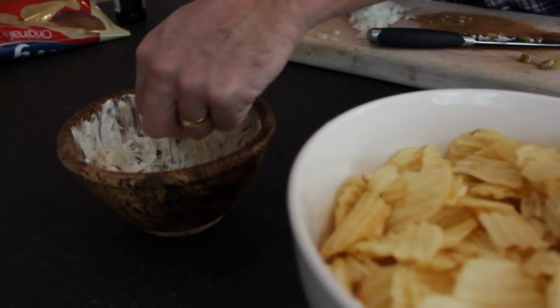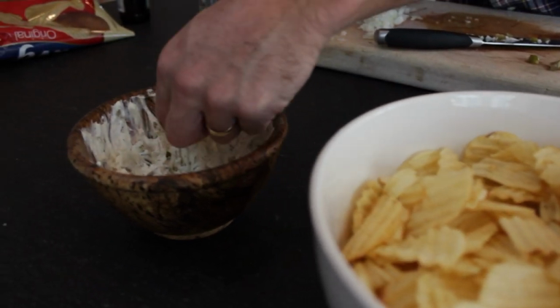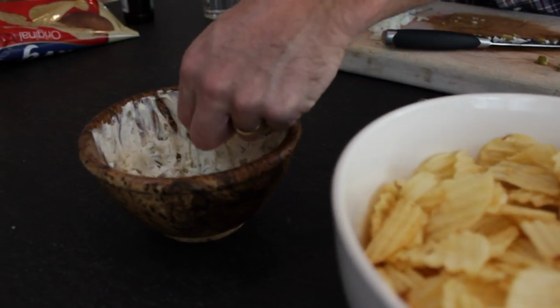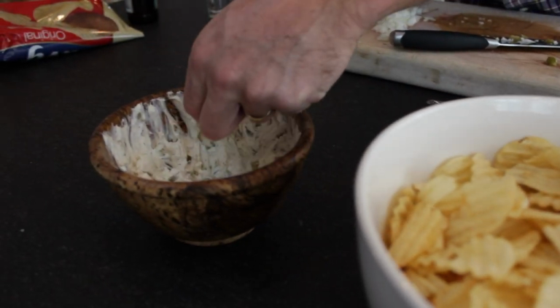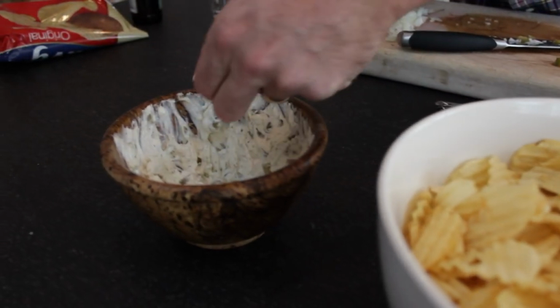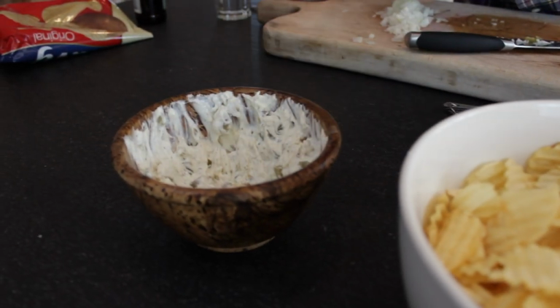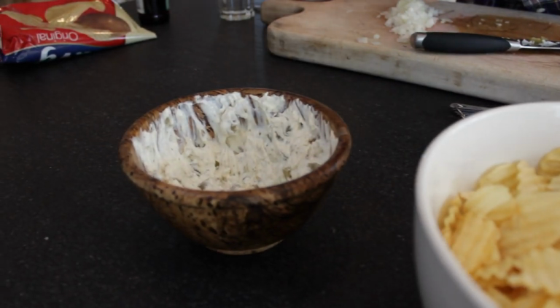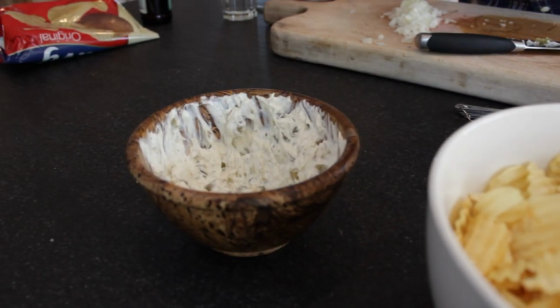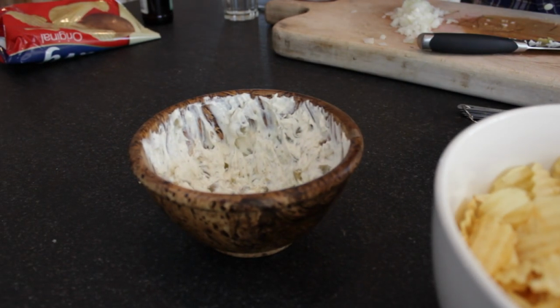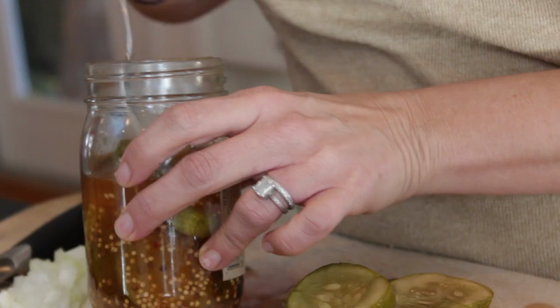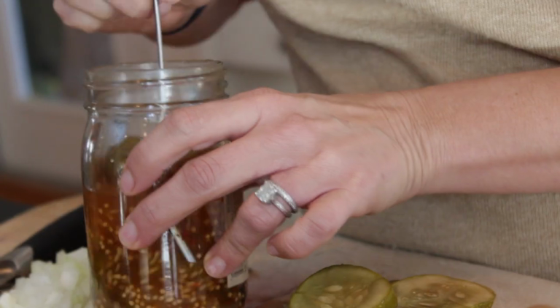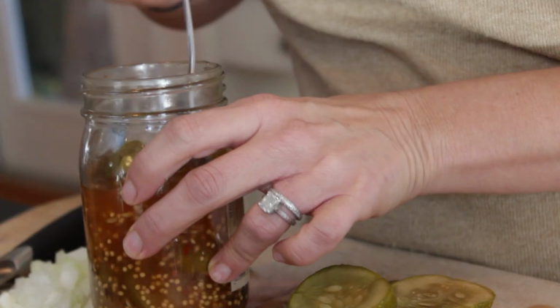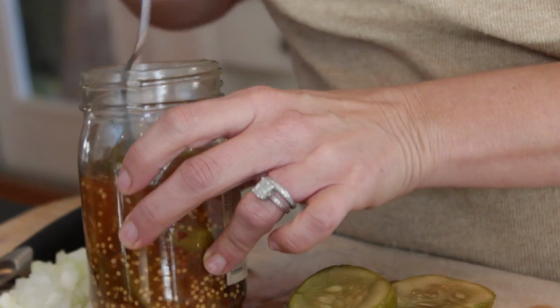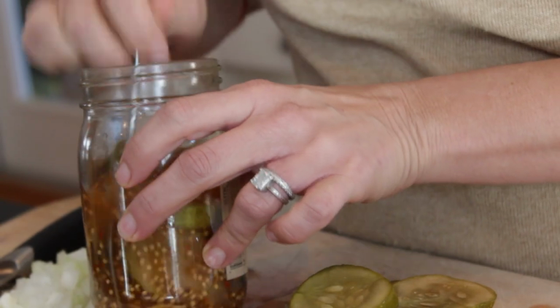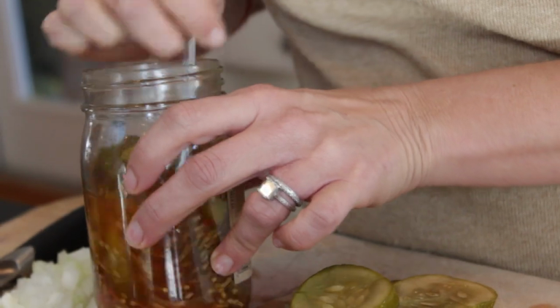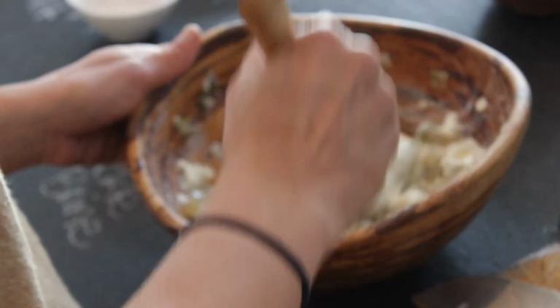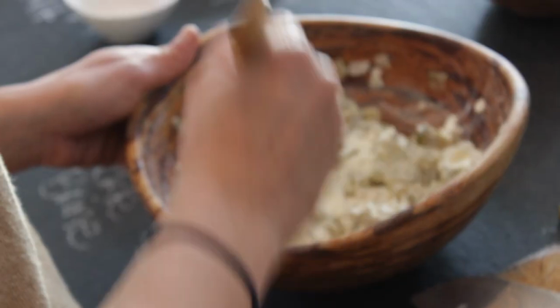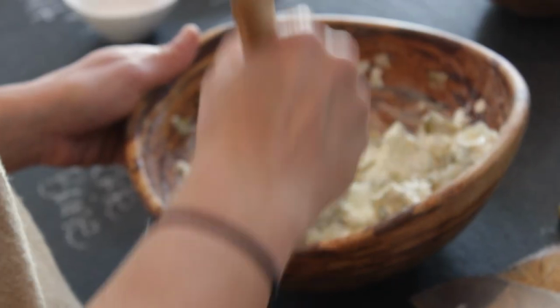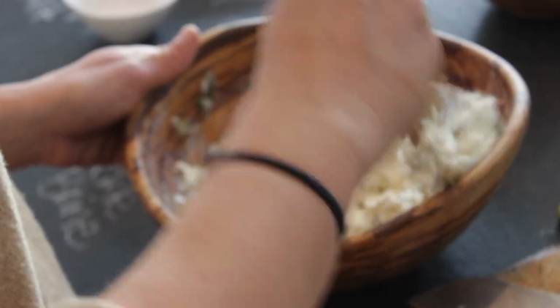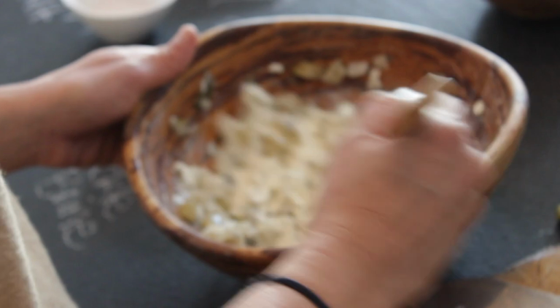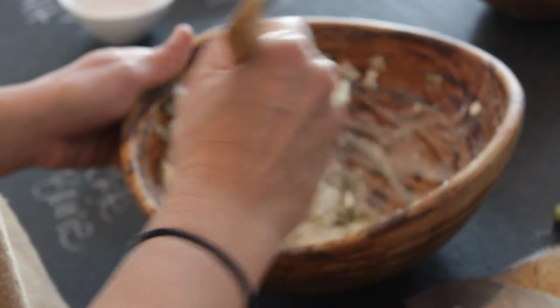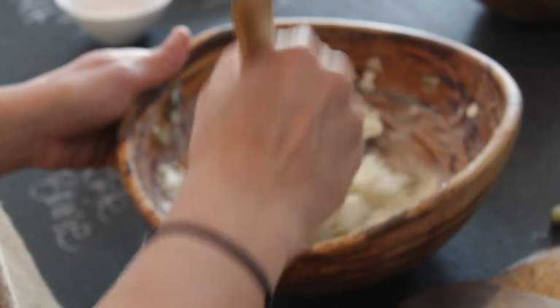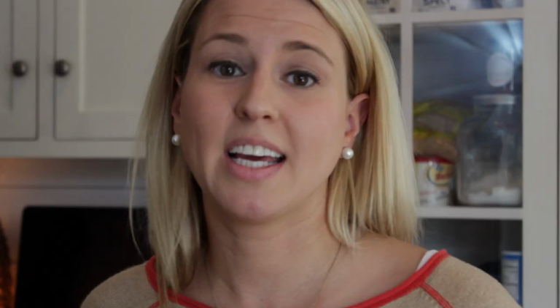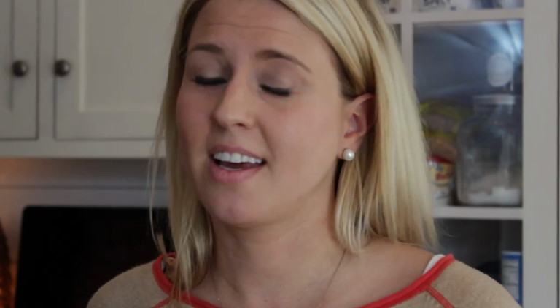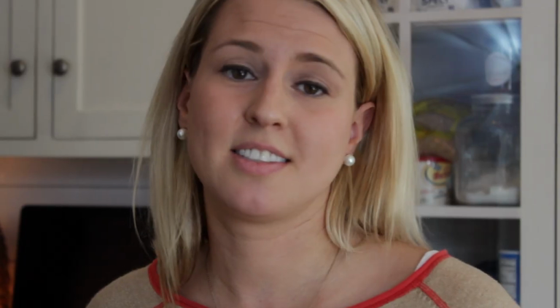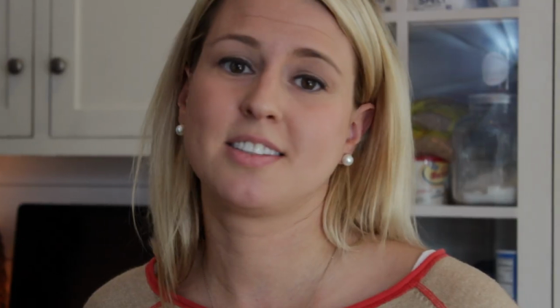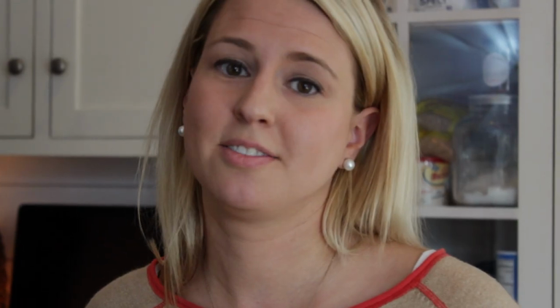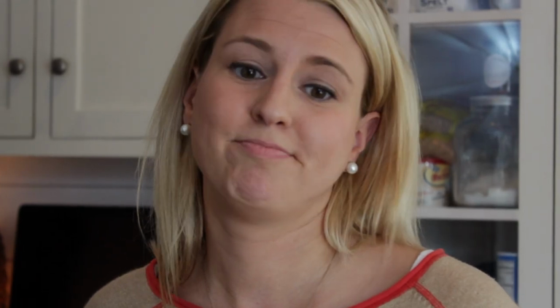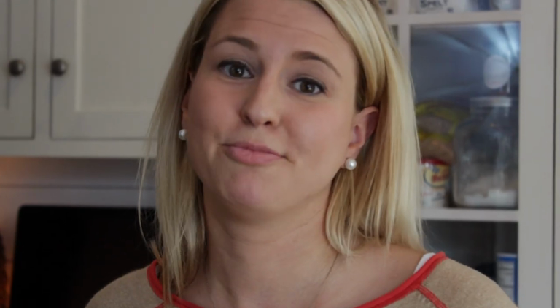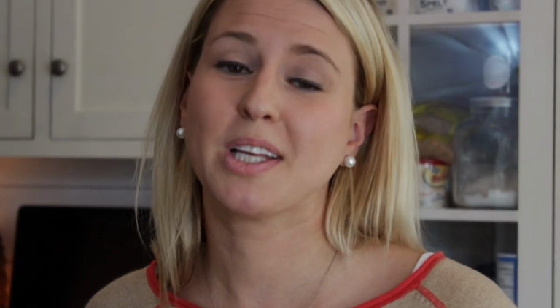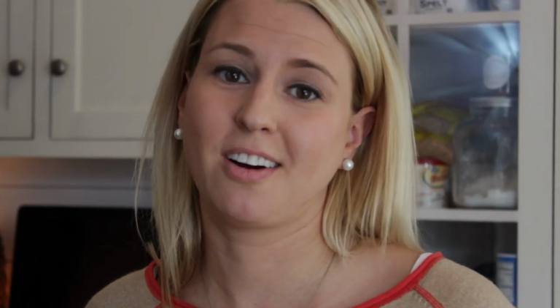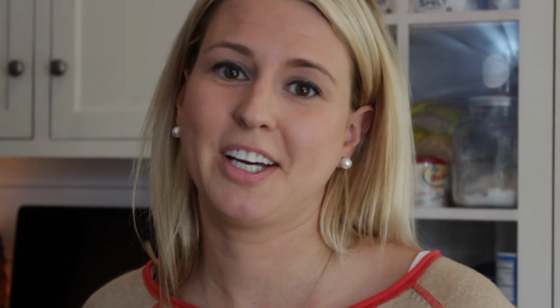There's three things I like about this dip. It's easy, it's quick, and it tastes really darn good.